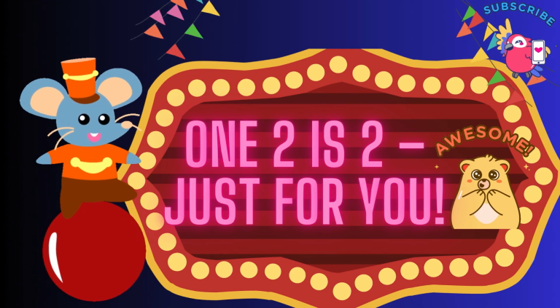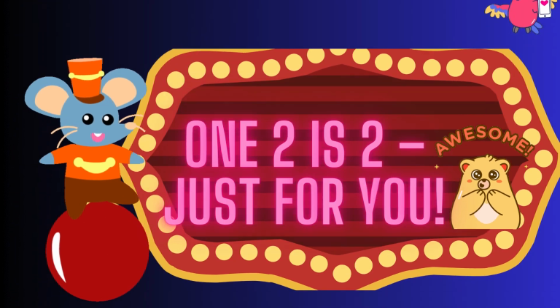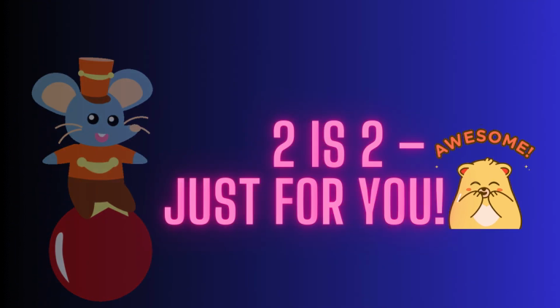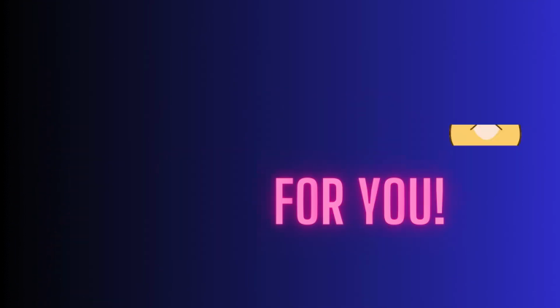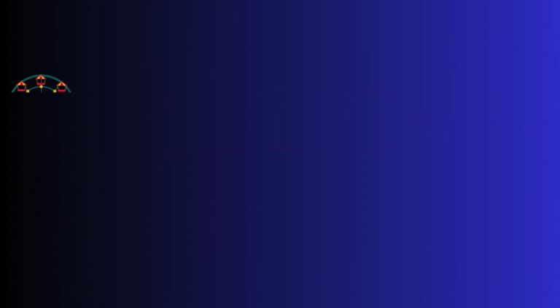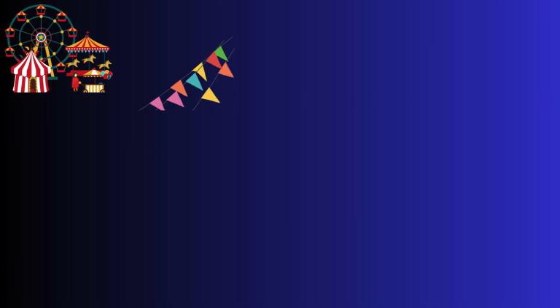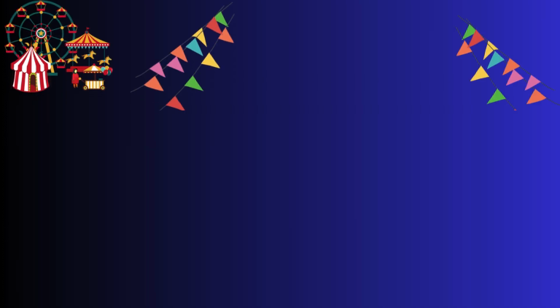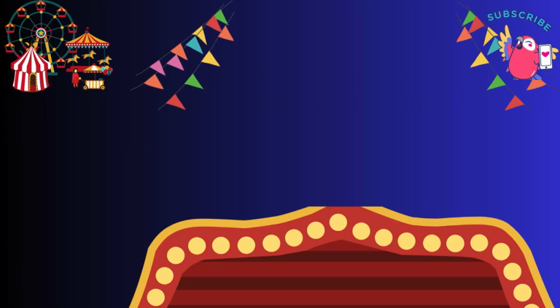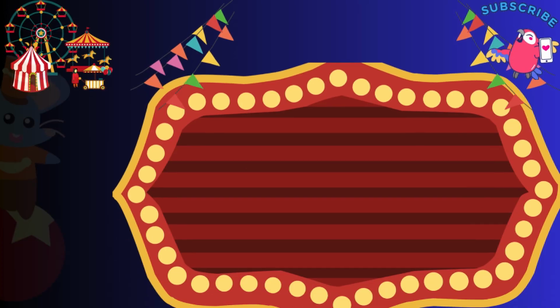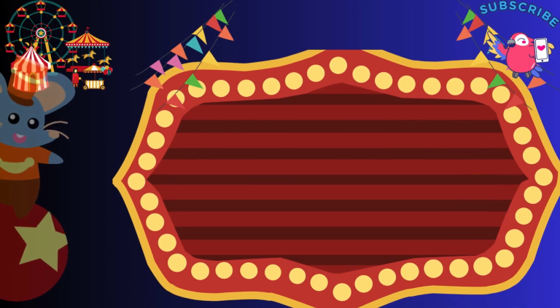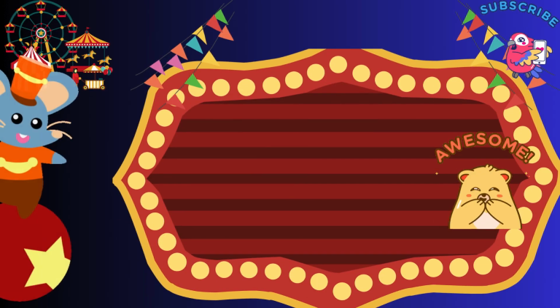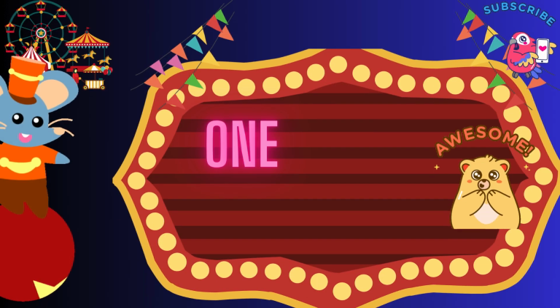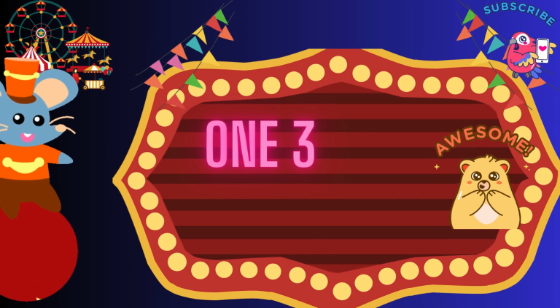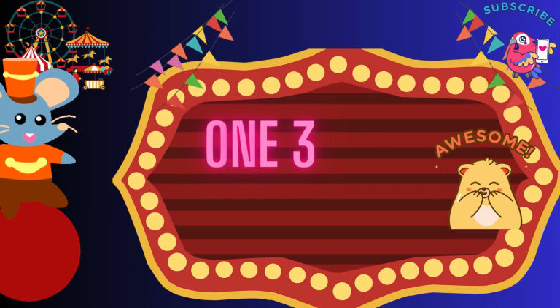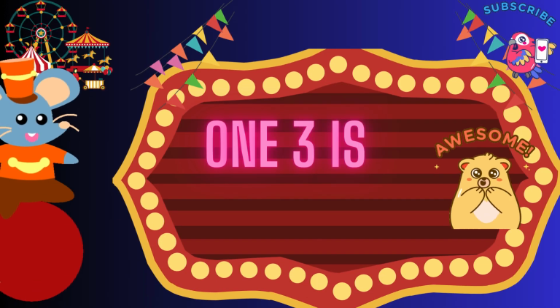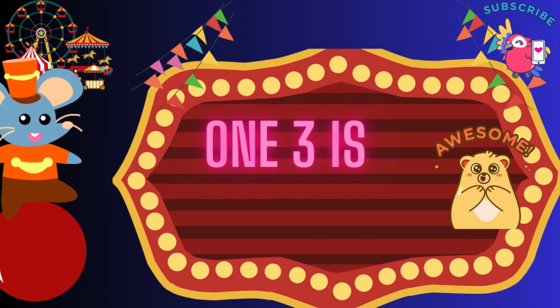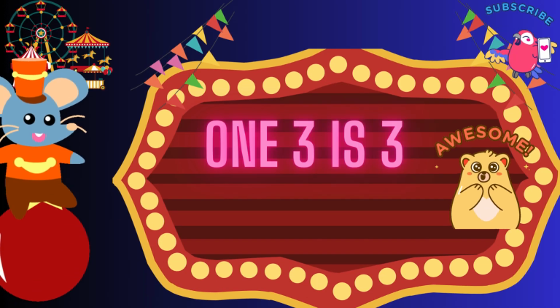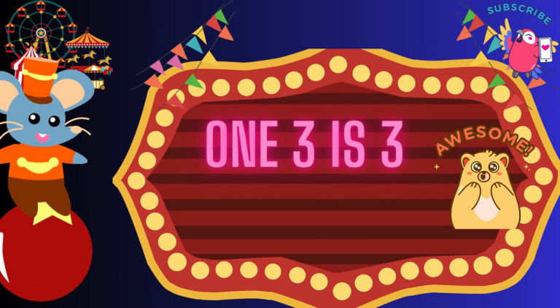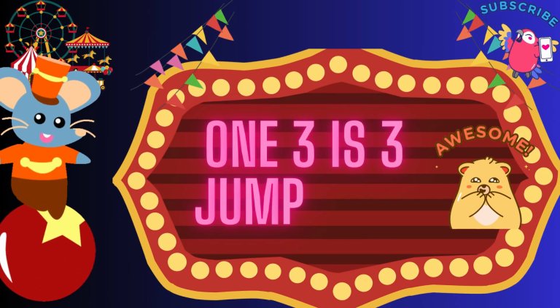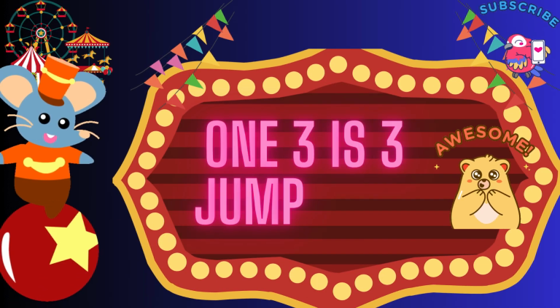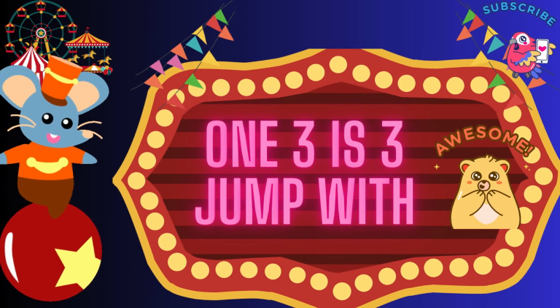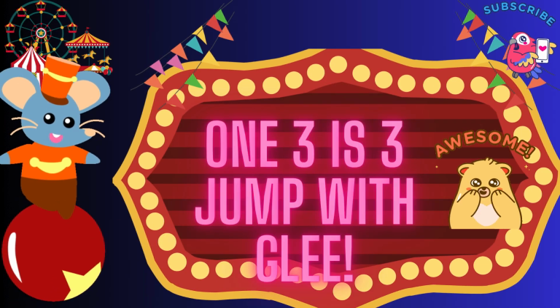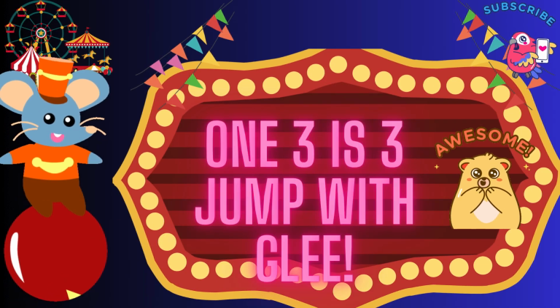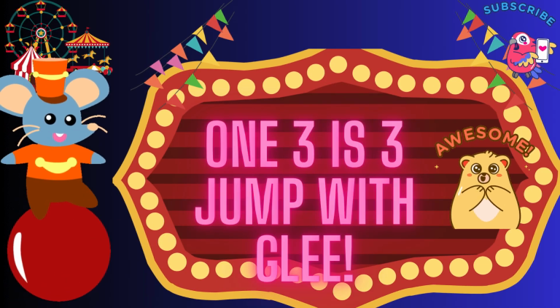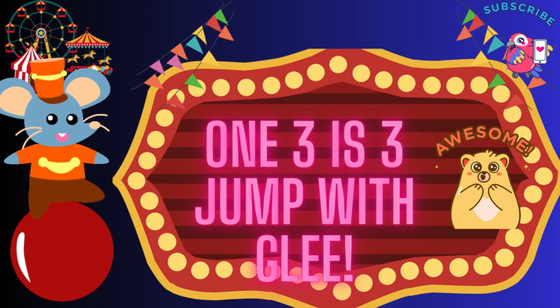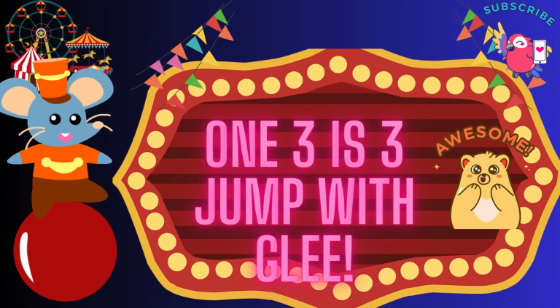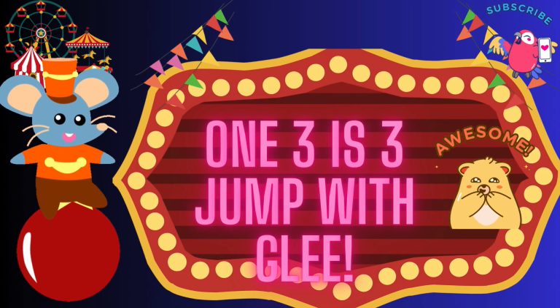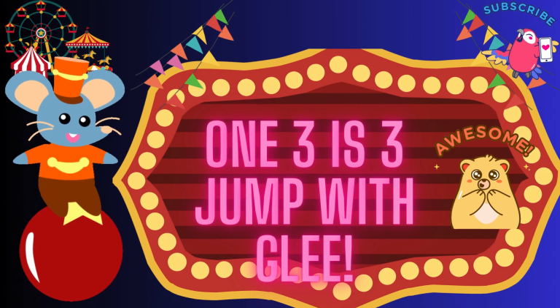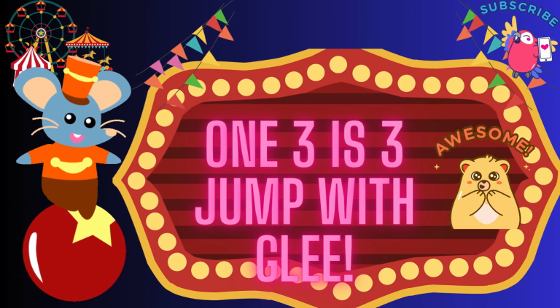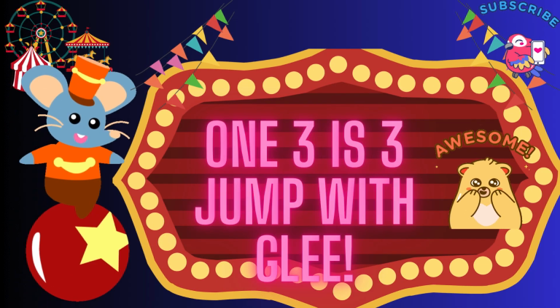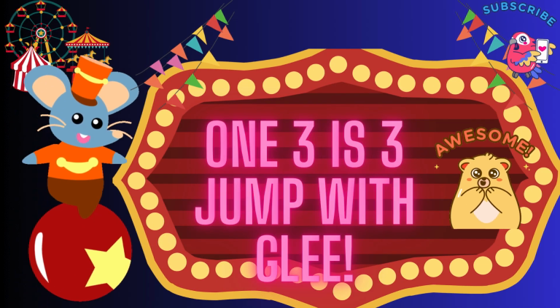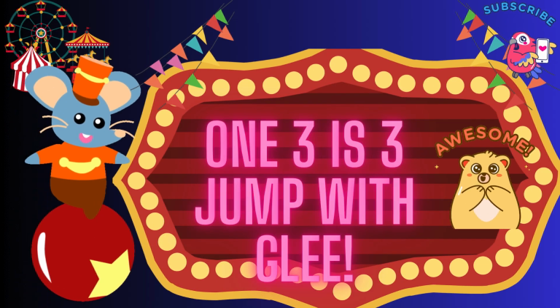1, 3 is 3, jump with glee. 1, 3 is 3, jump with glee.